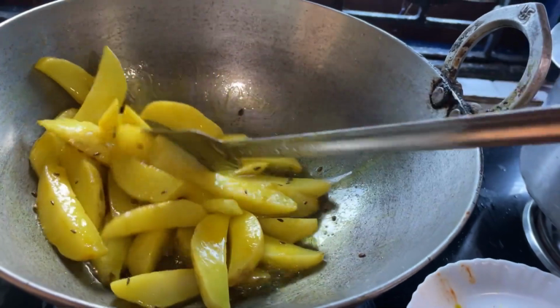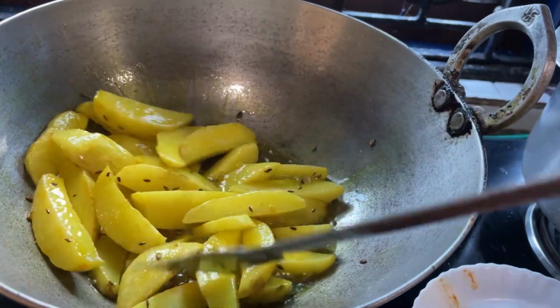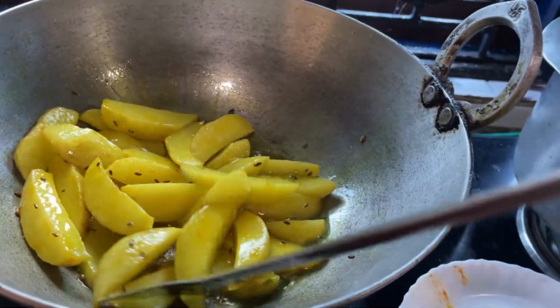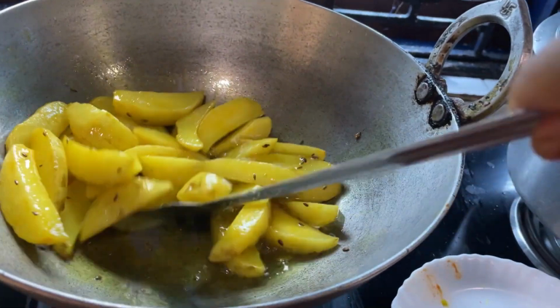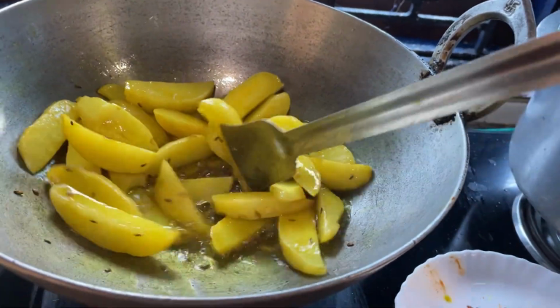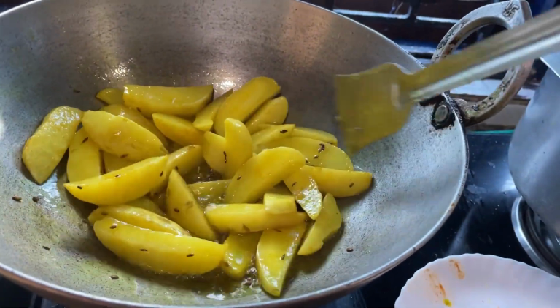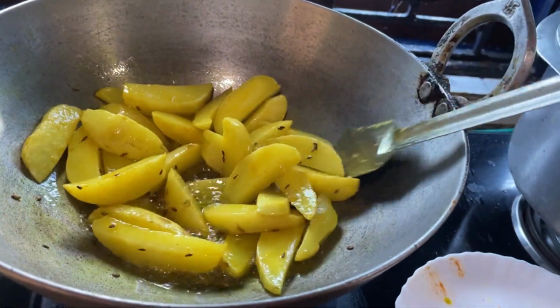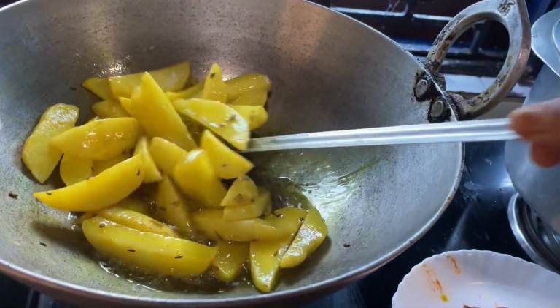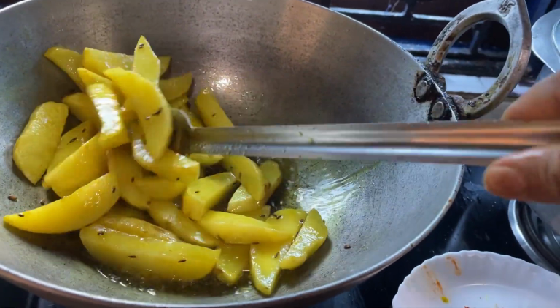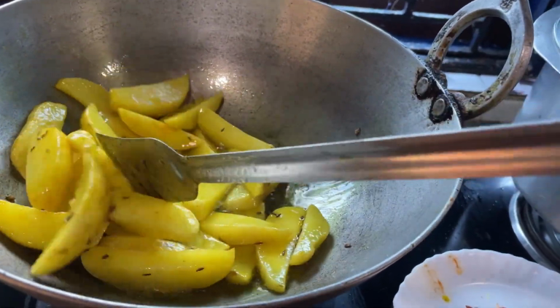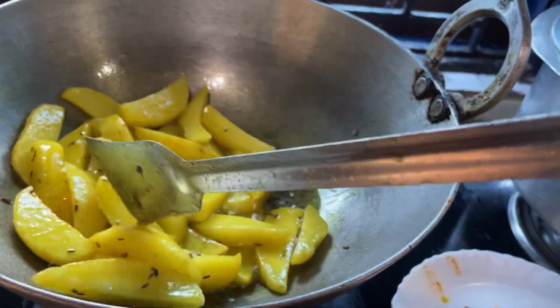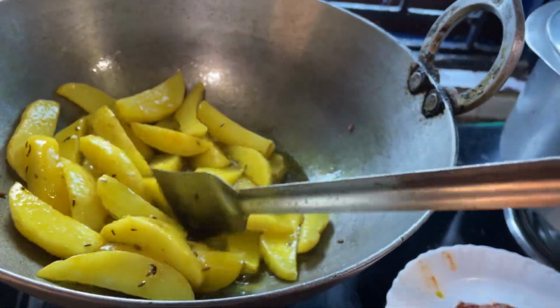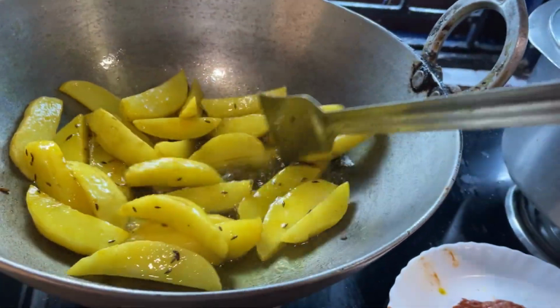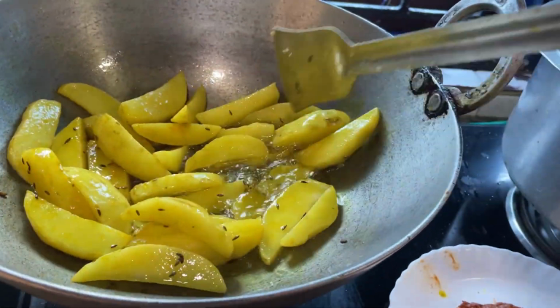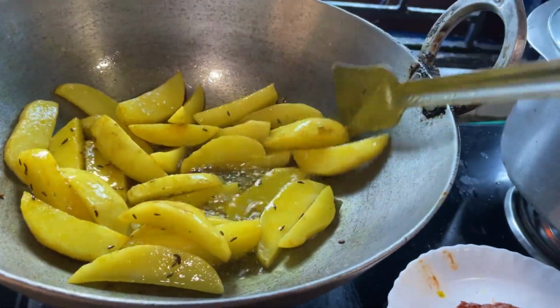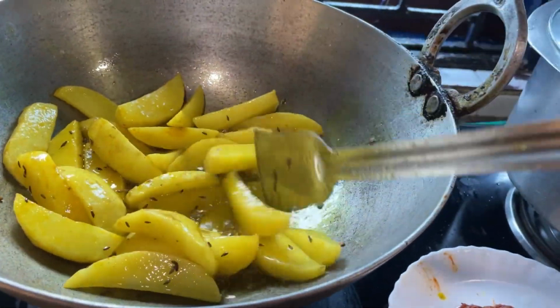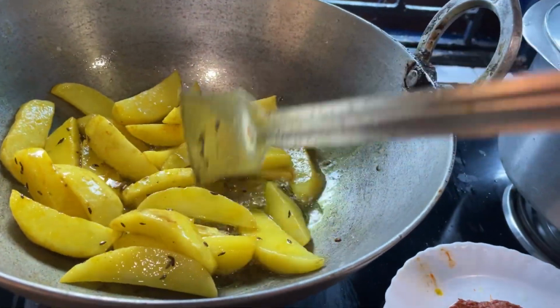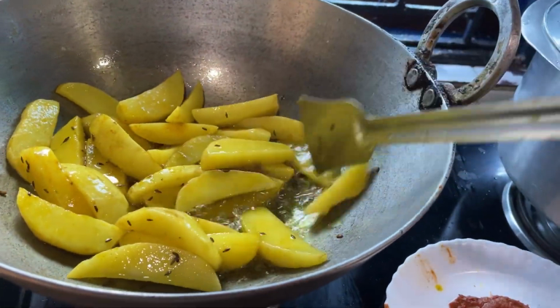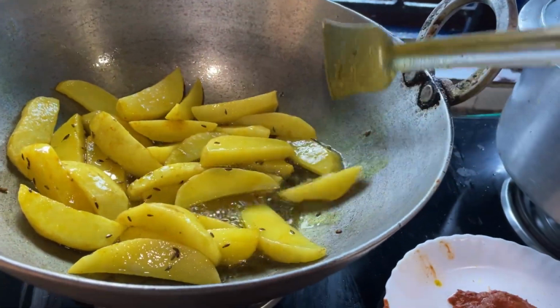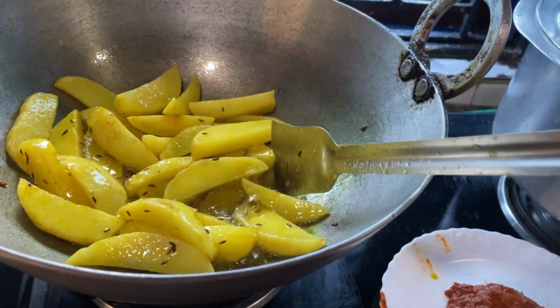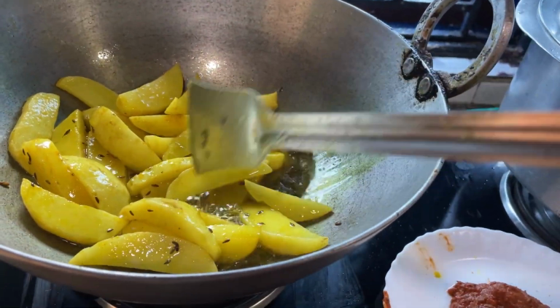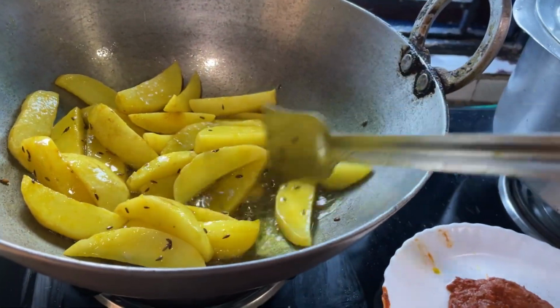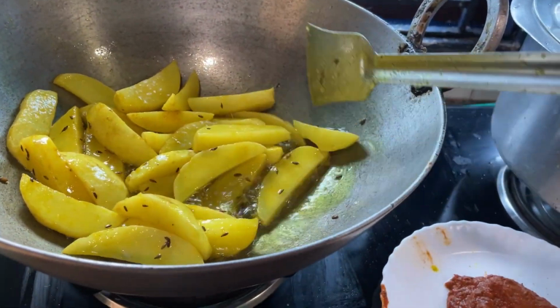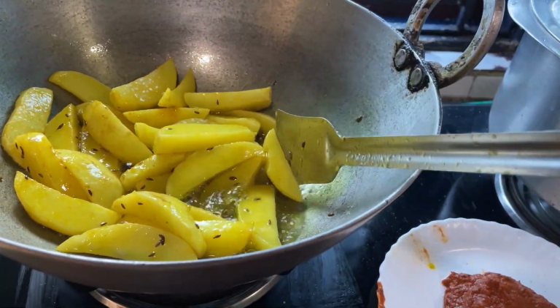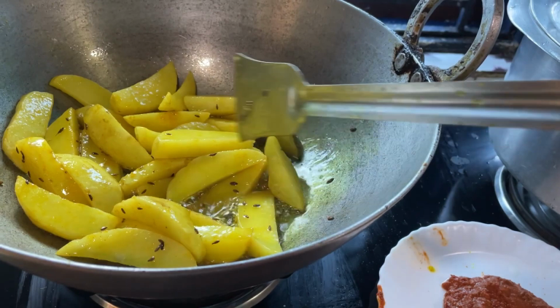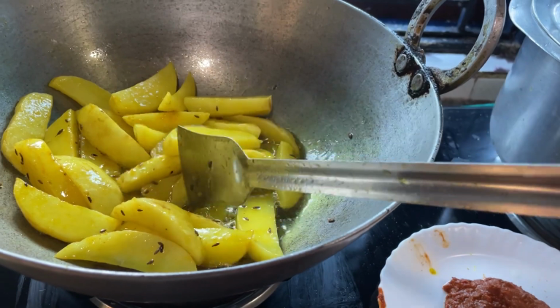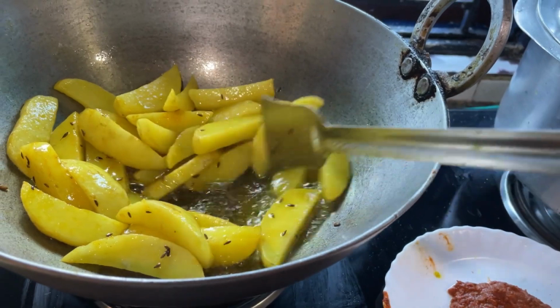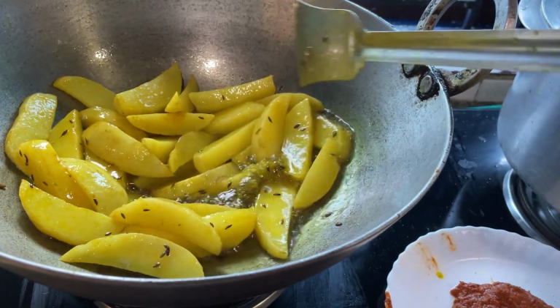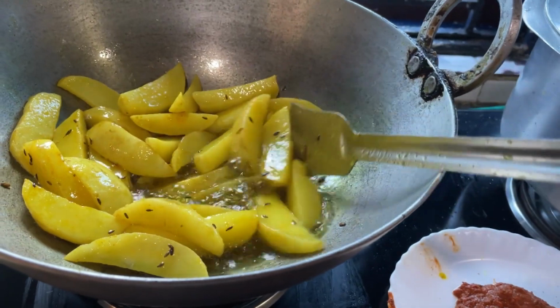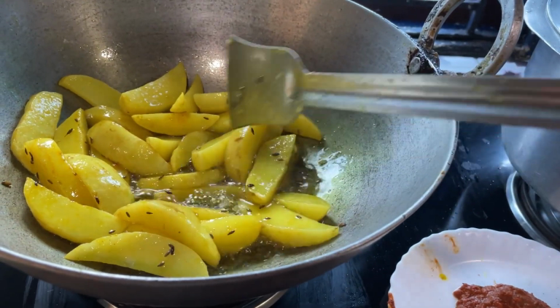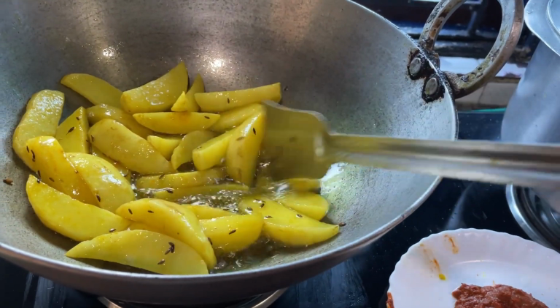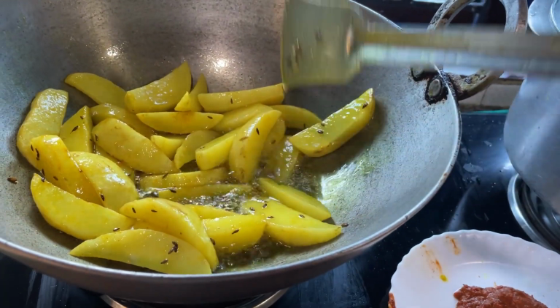This food is very tasty. We are eating food as well.